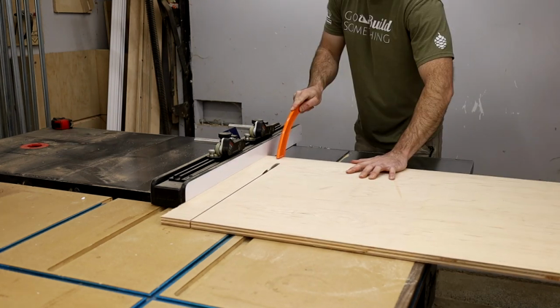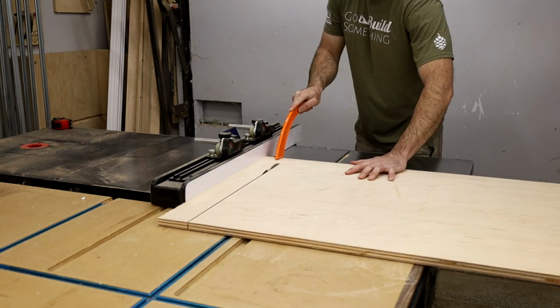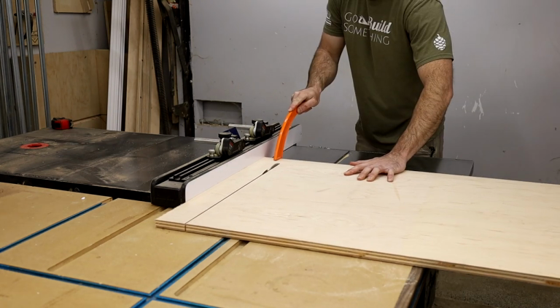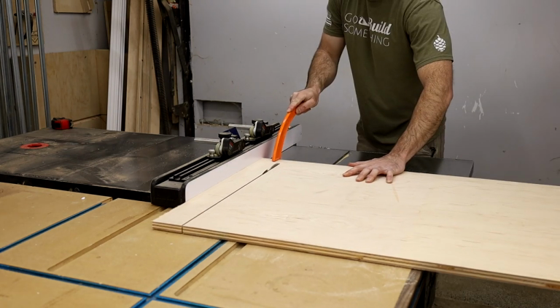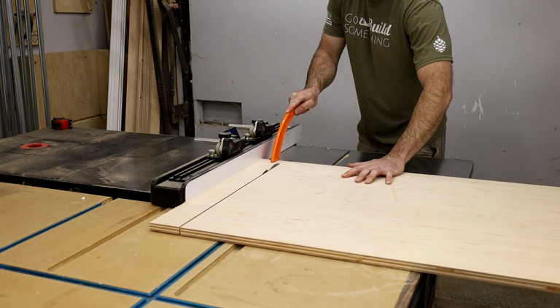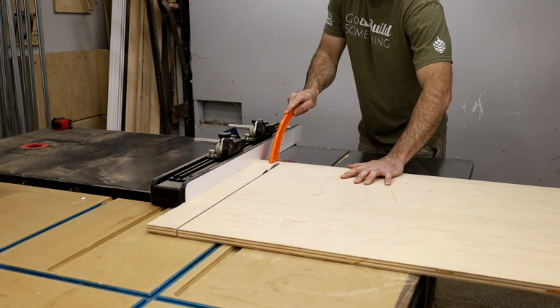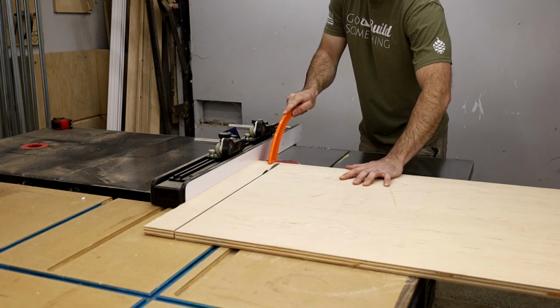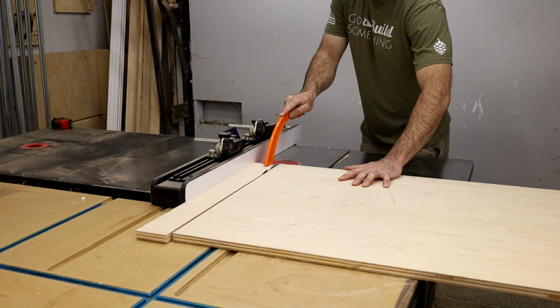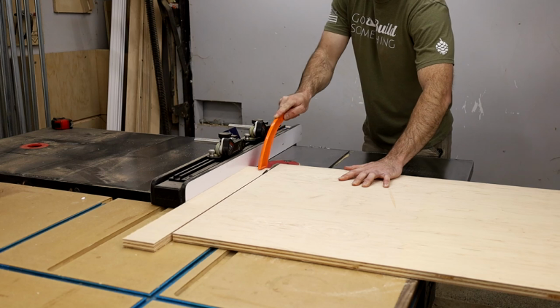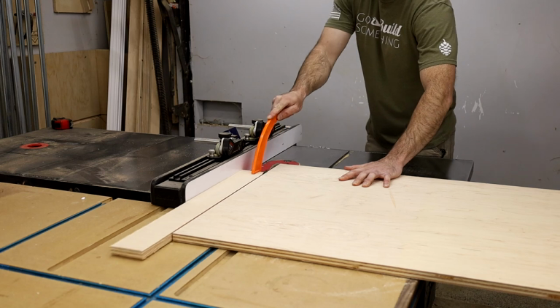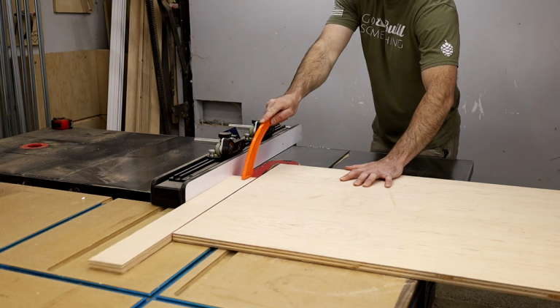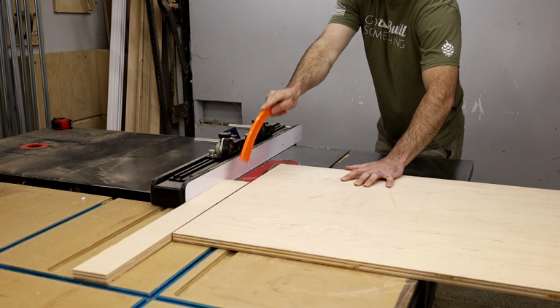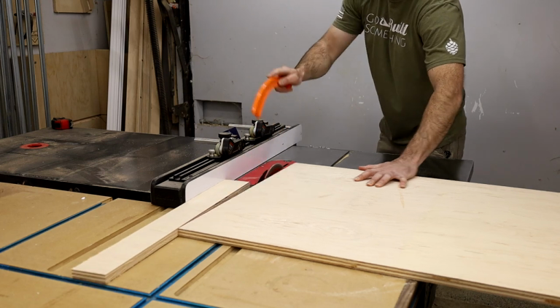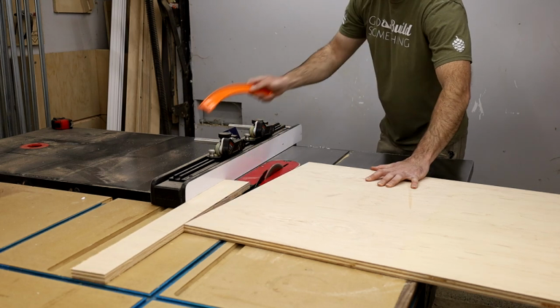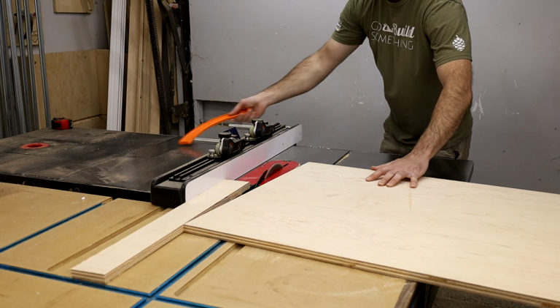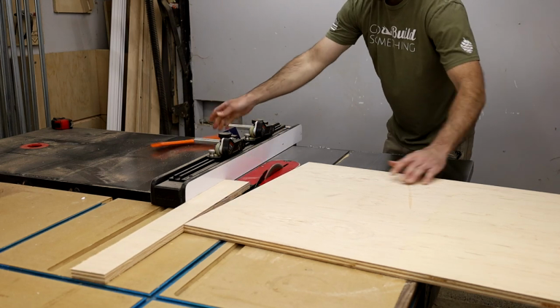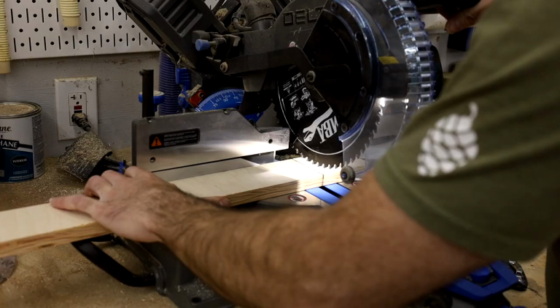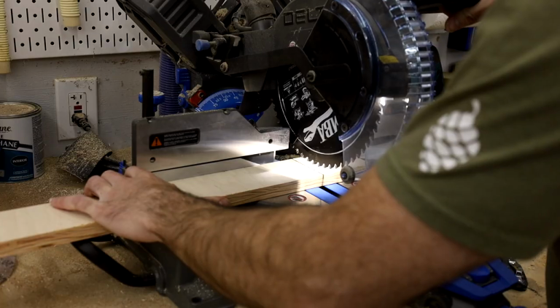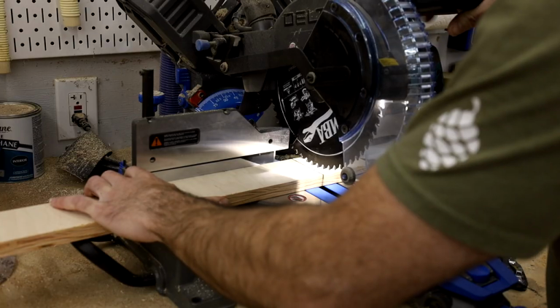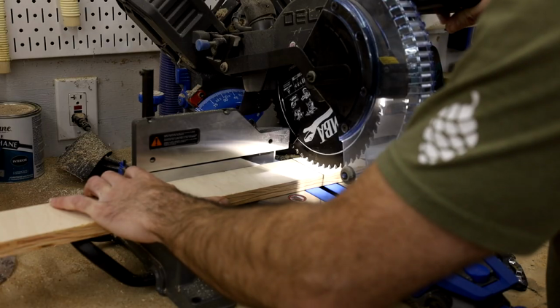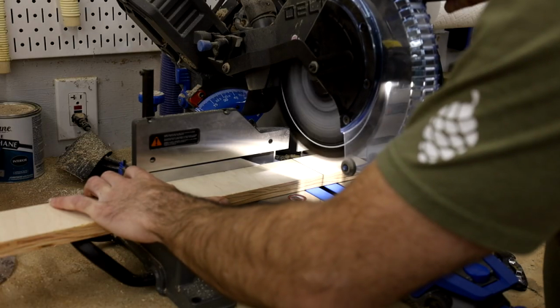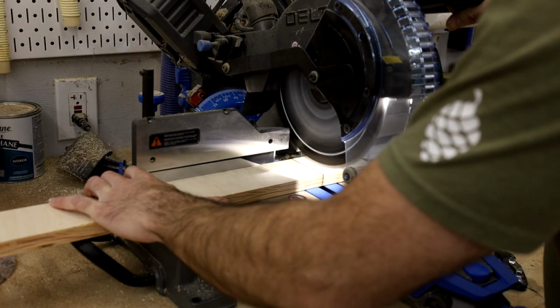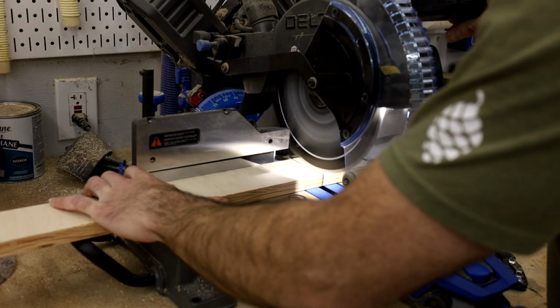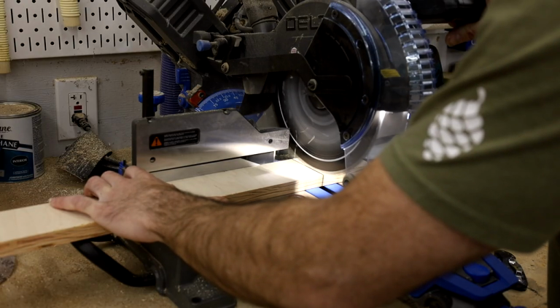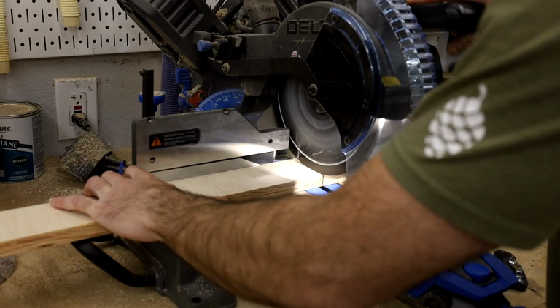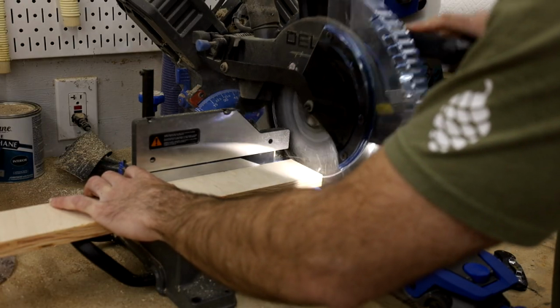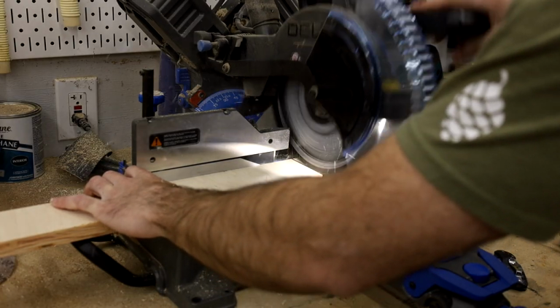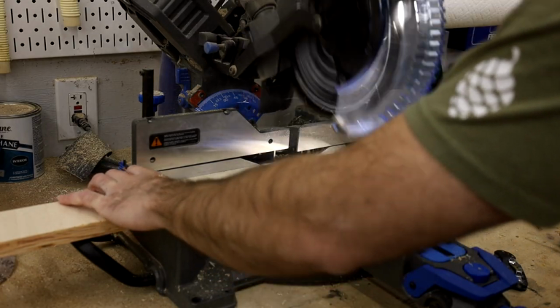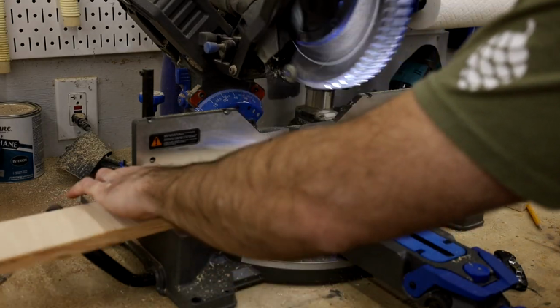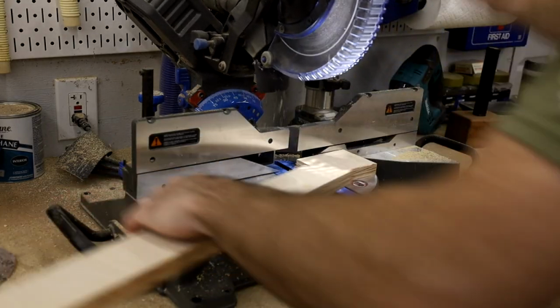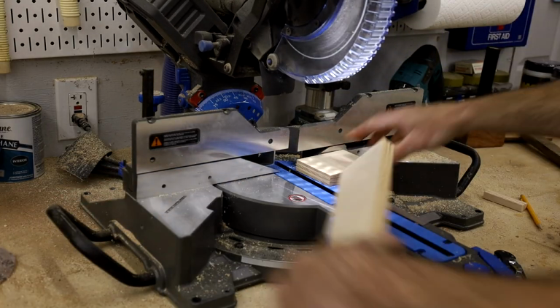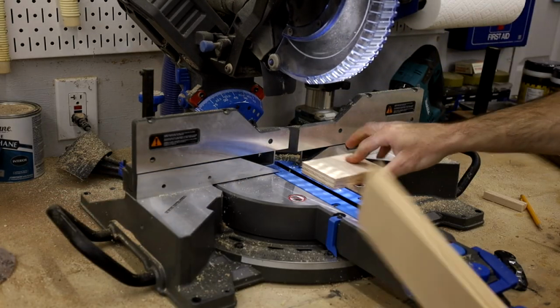I cut a three-inch nailer out of the same ply and attached it with pocket screws — that's what we used to hang this on the wall.